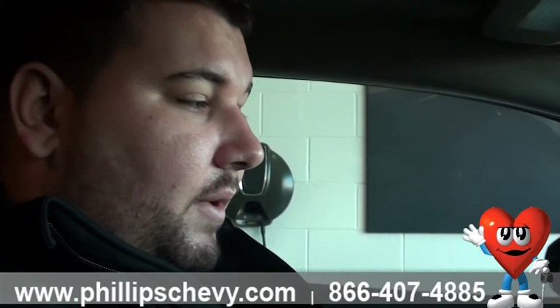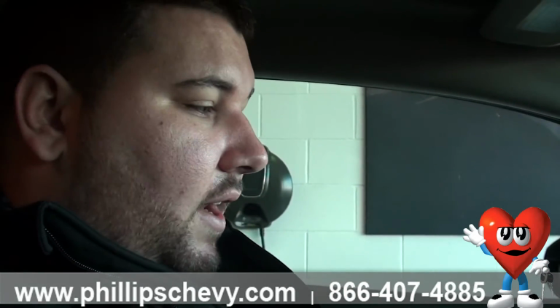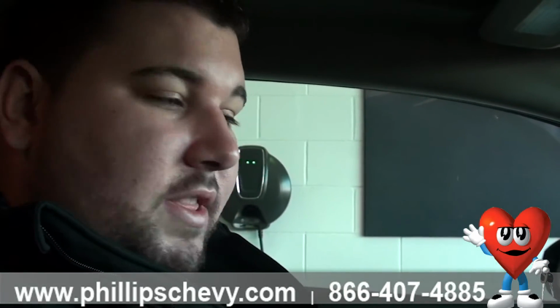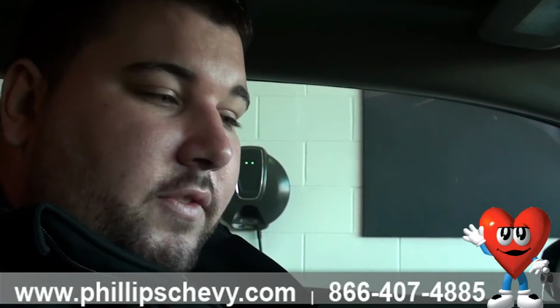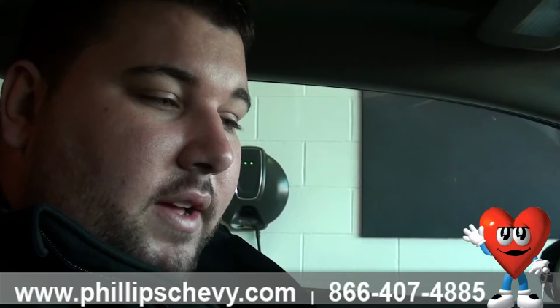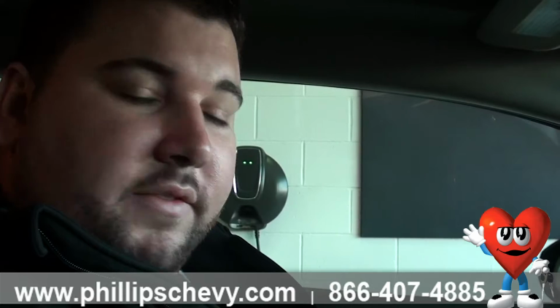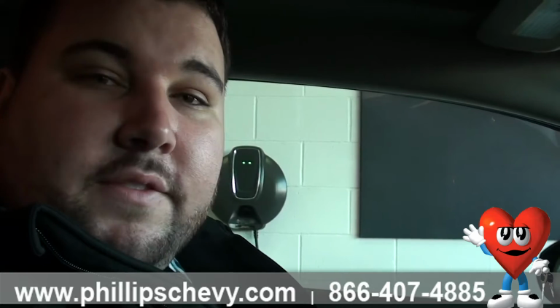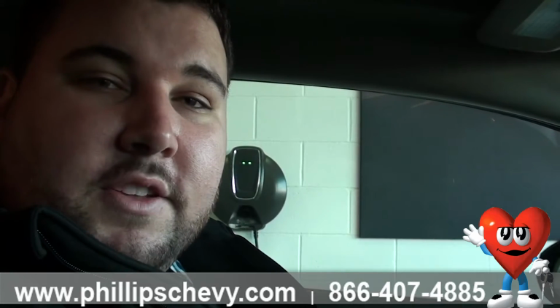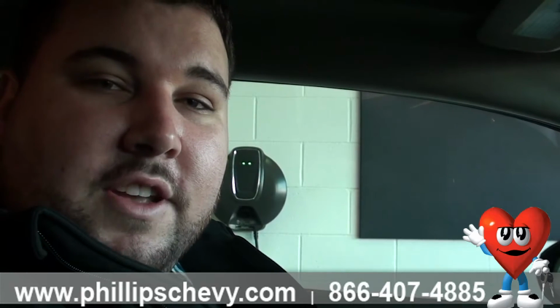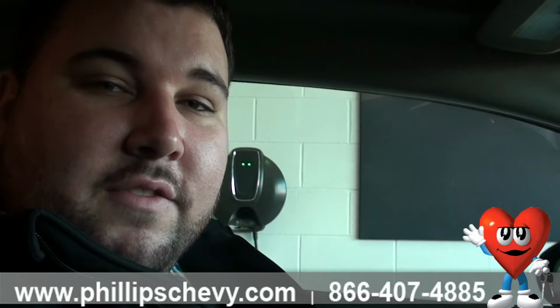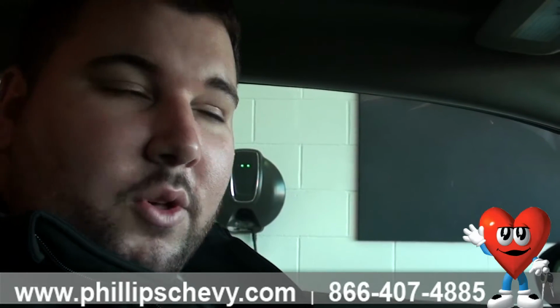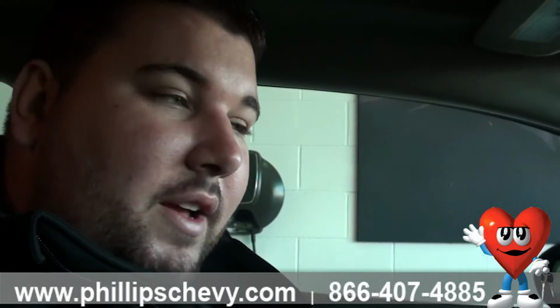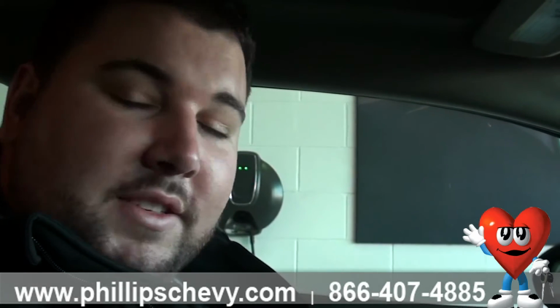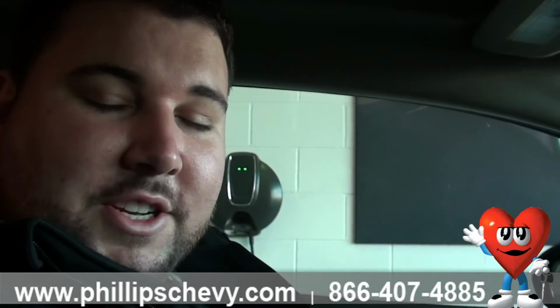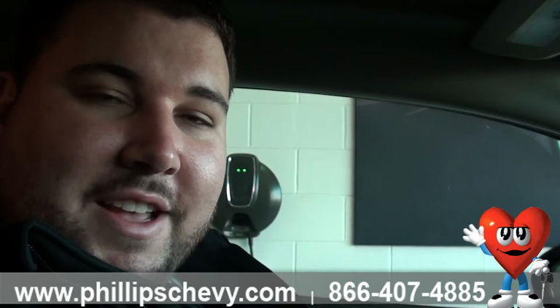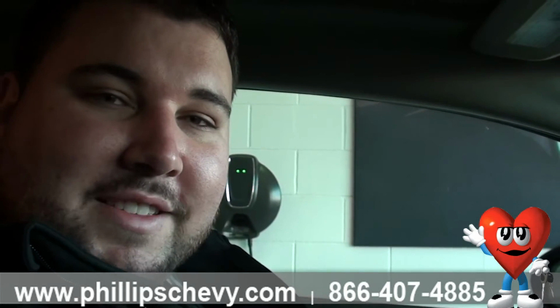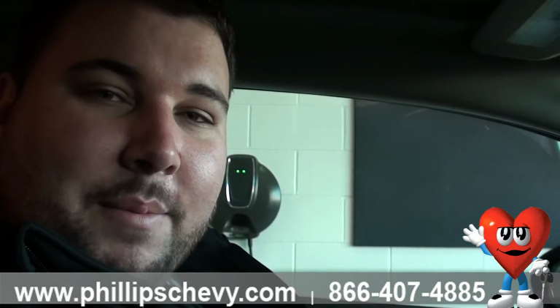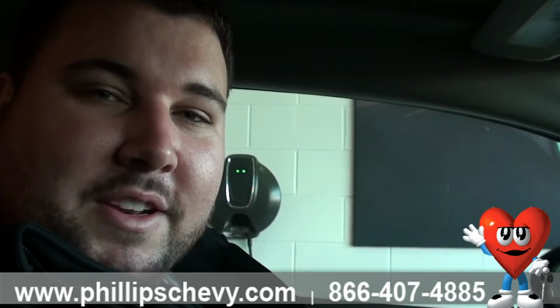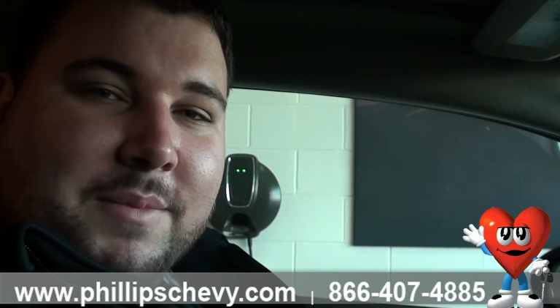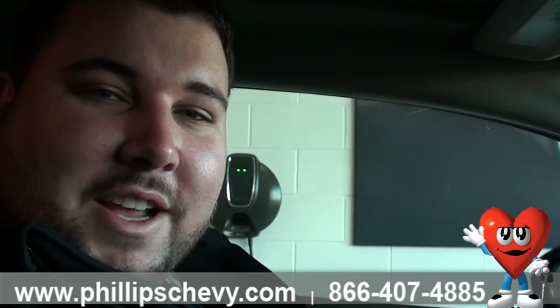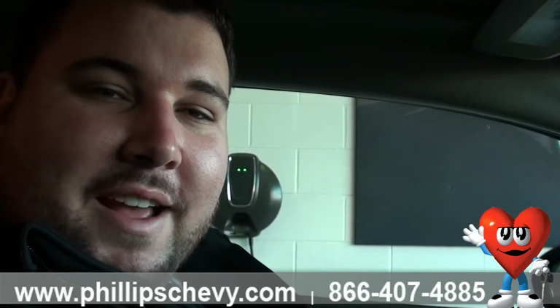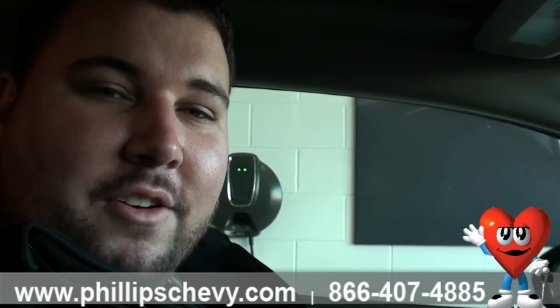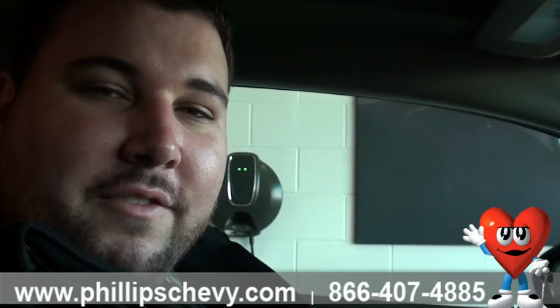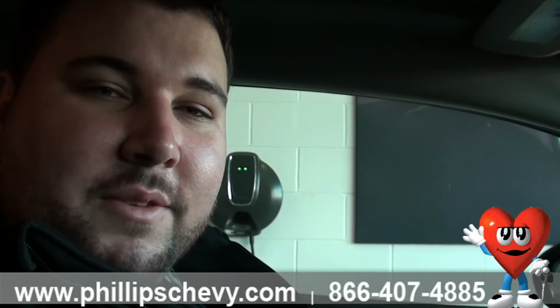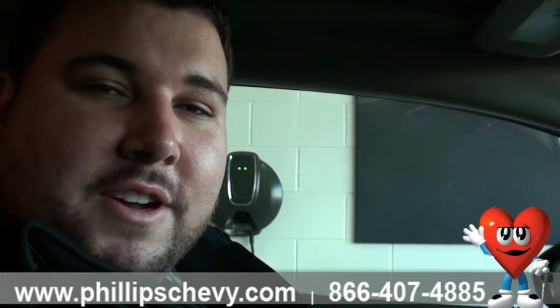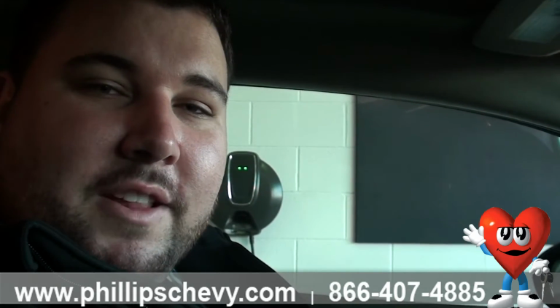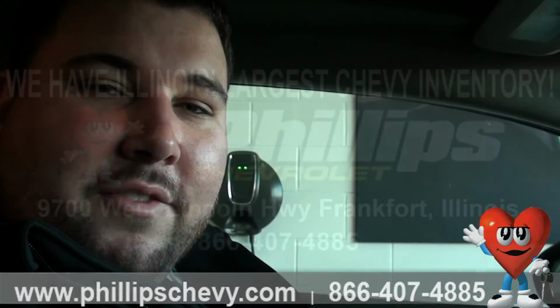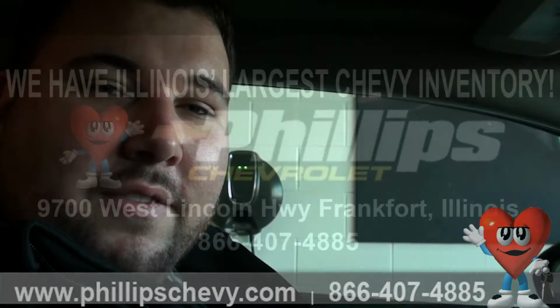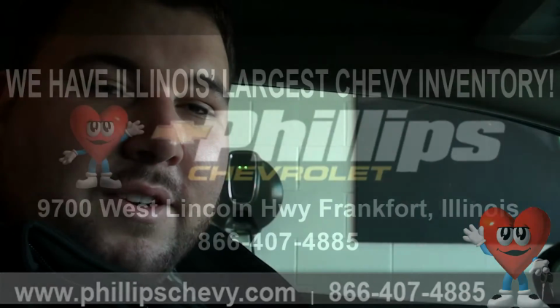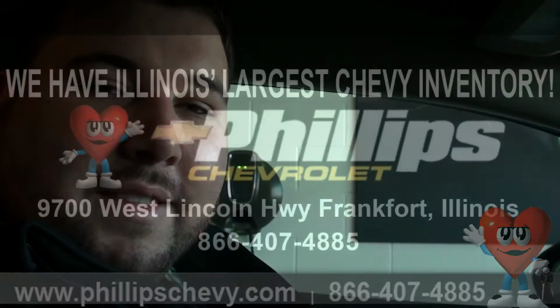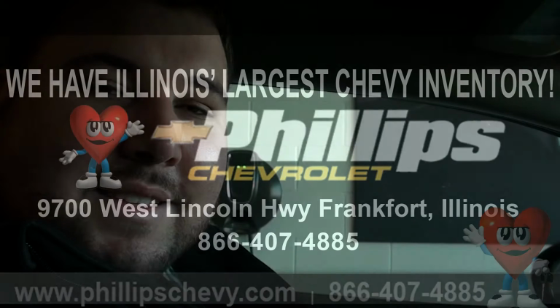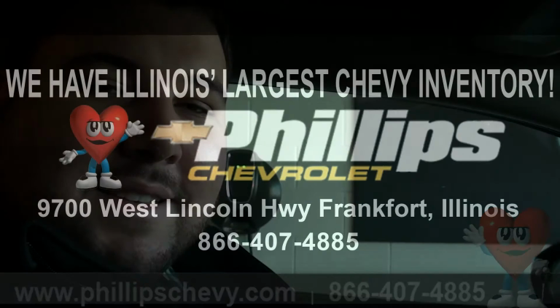Again, I'm in the 2015 Chevy Volt. I suggest you guys stop in and come check it out over at Phillips Chevrolet in Frankfurt. Thanks, guys.